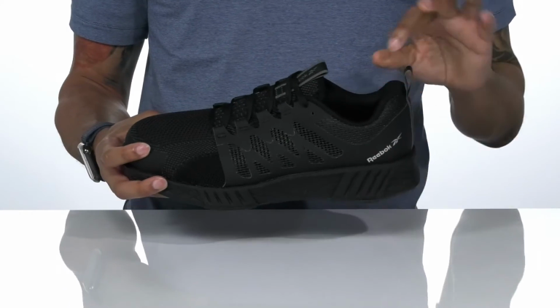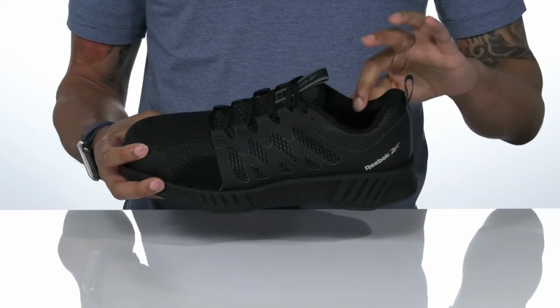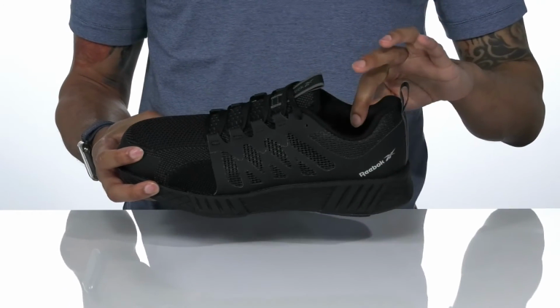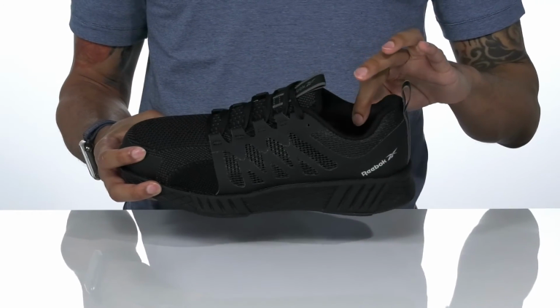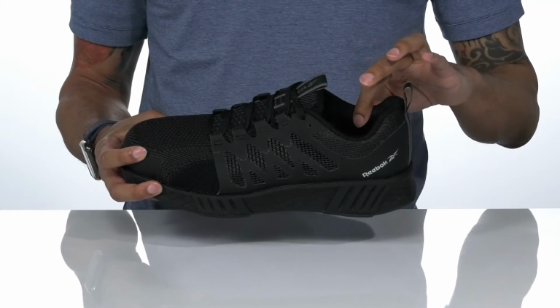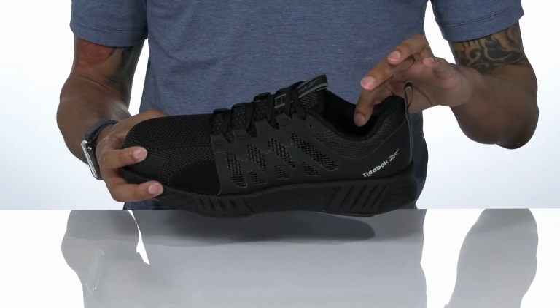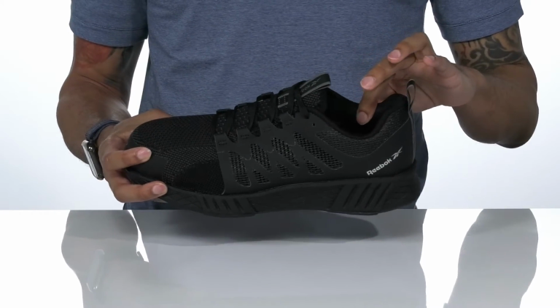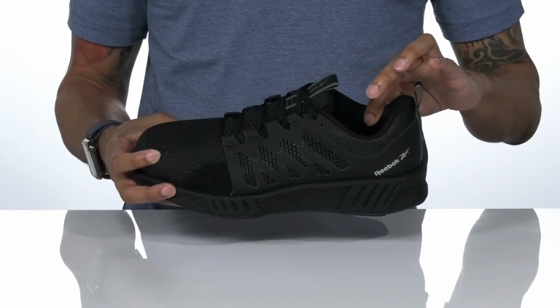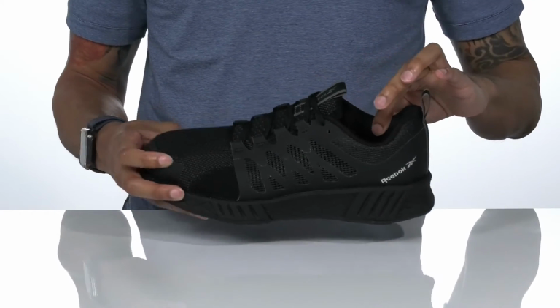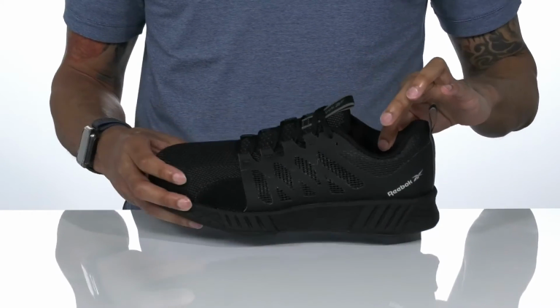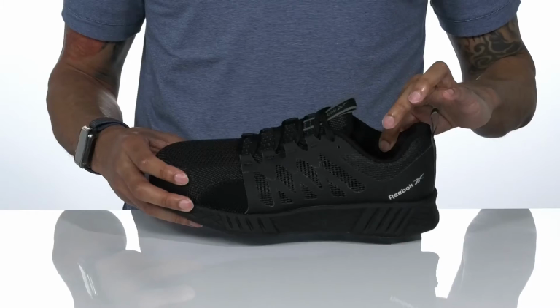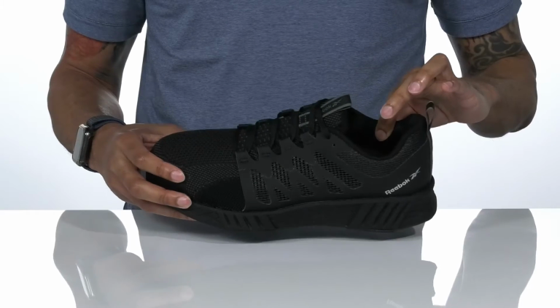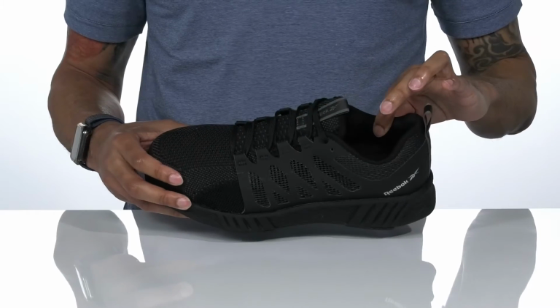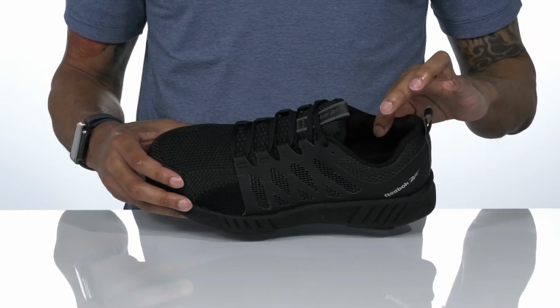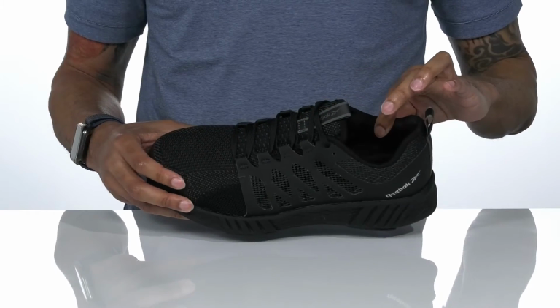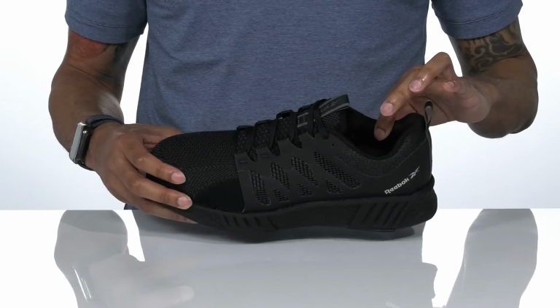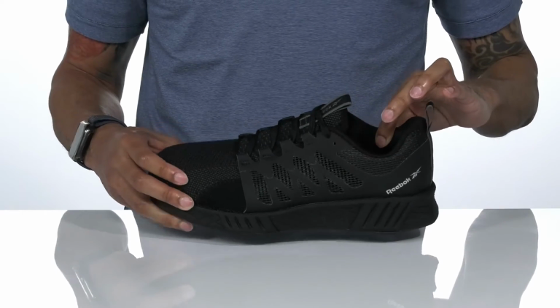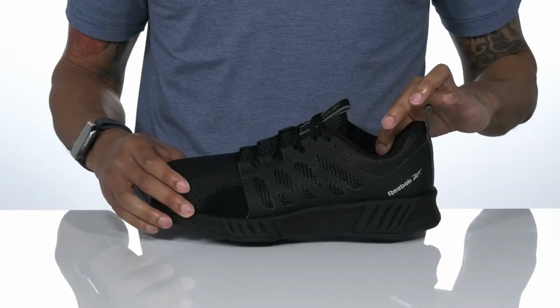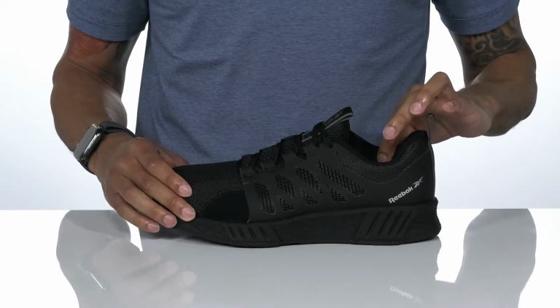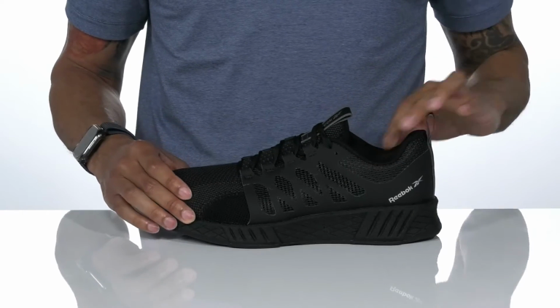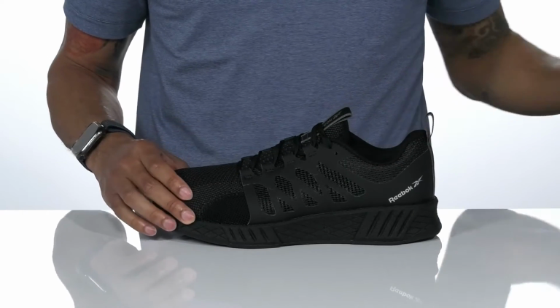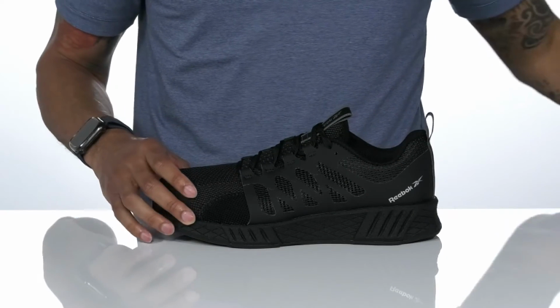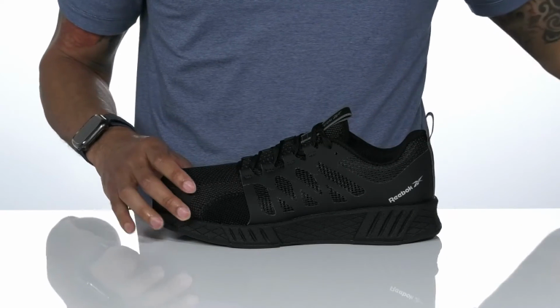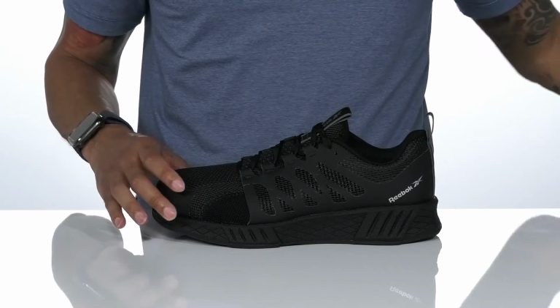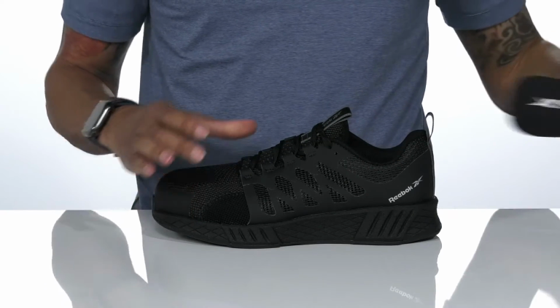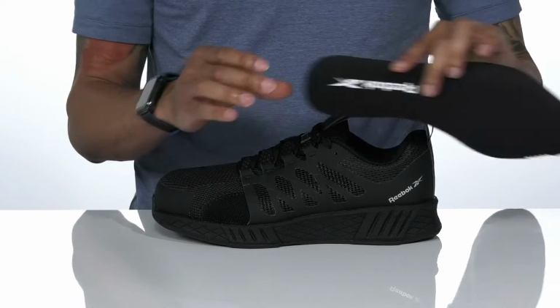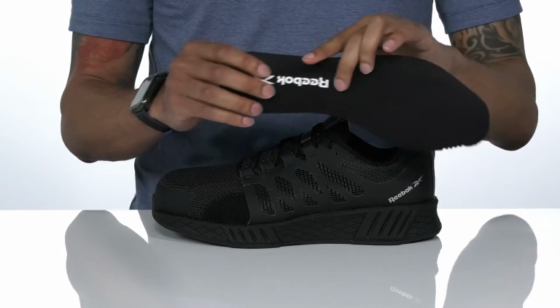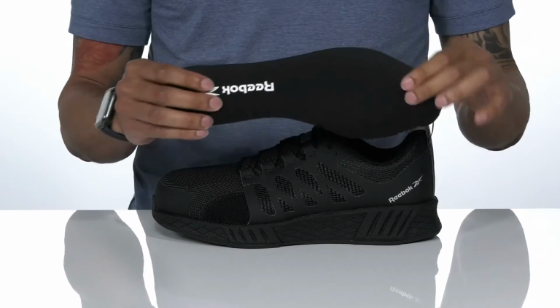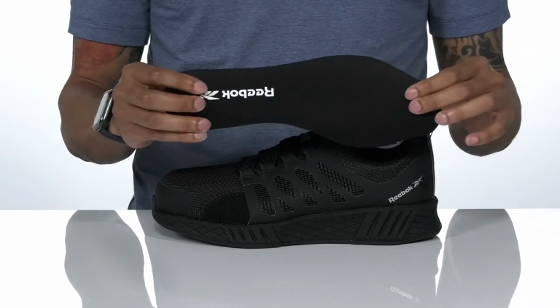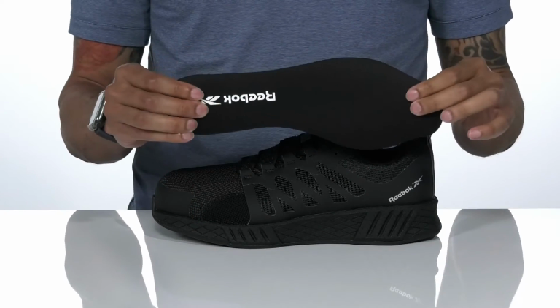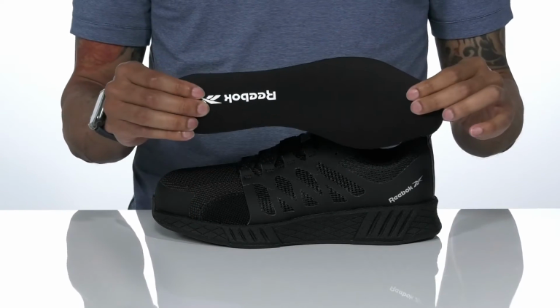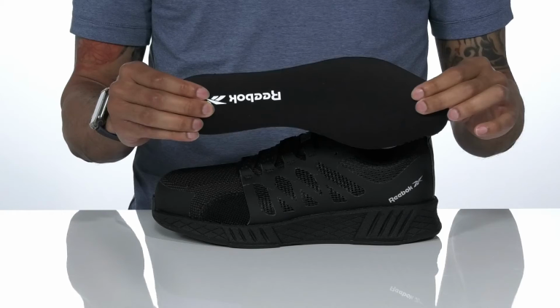There's a padded collar for additional comfort and a textile lining on the inside. There's also a removable padded footbed.